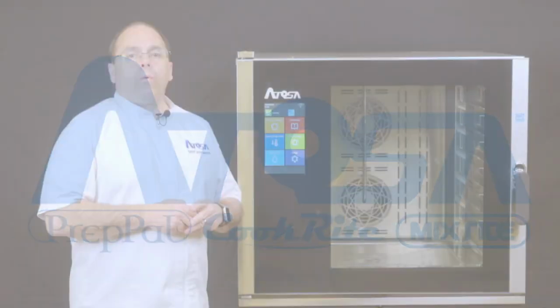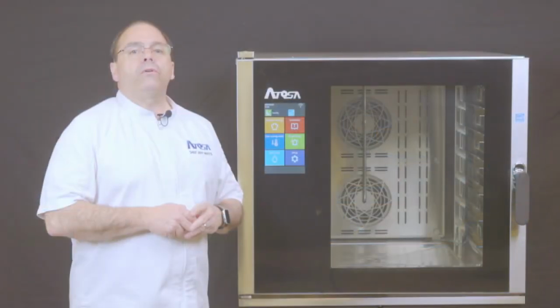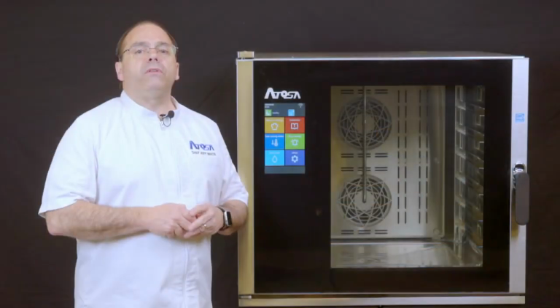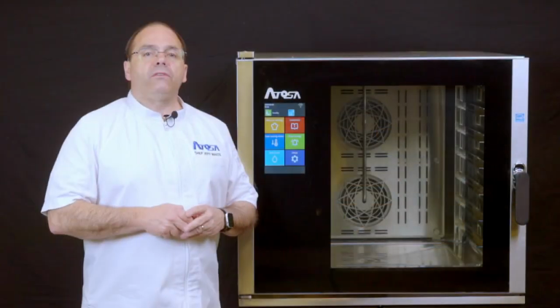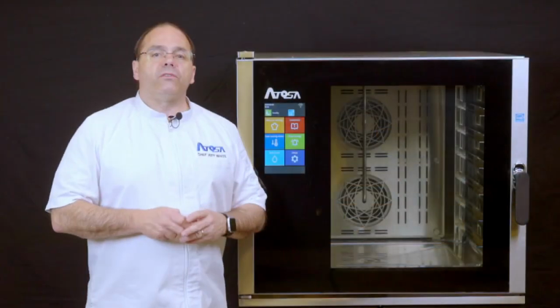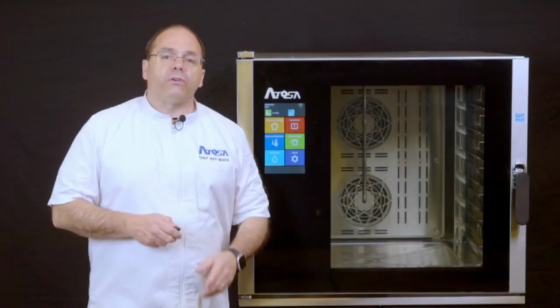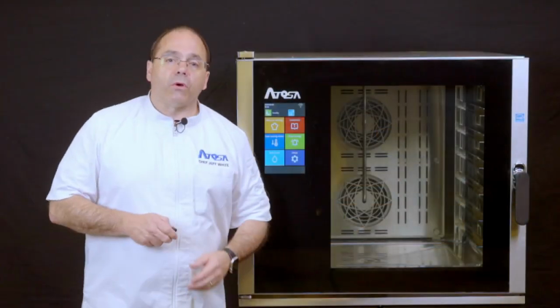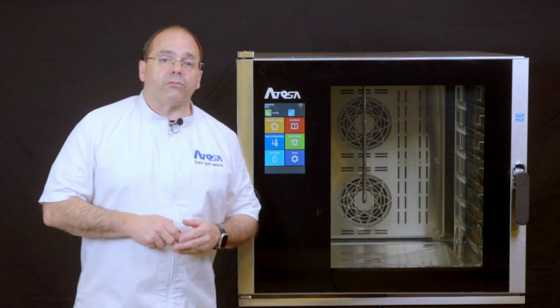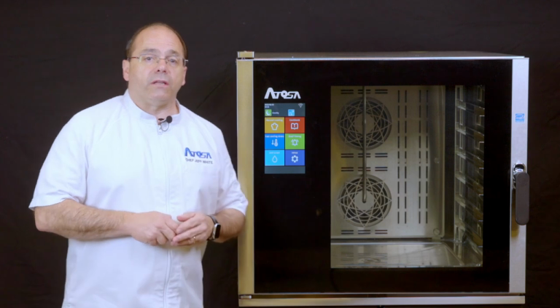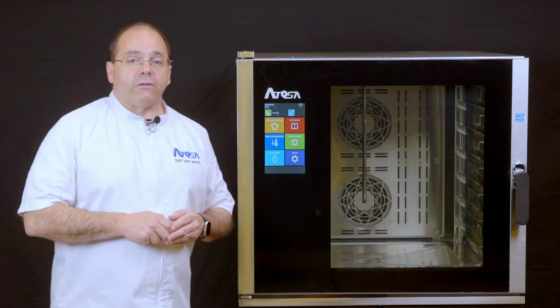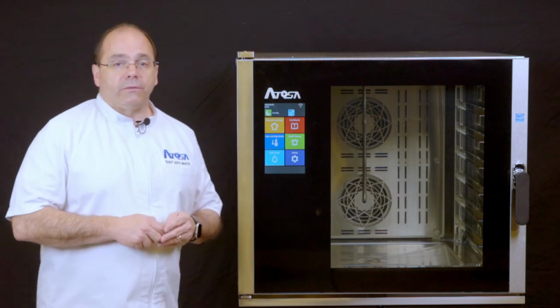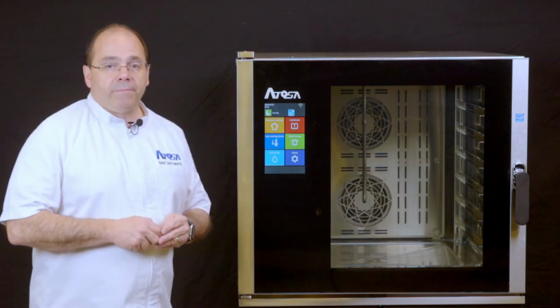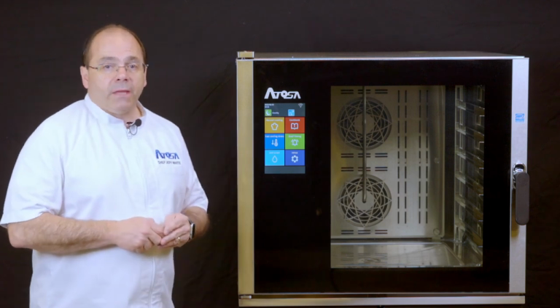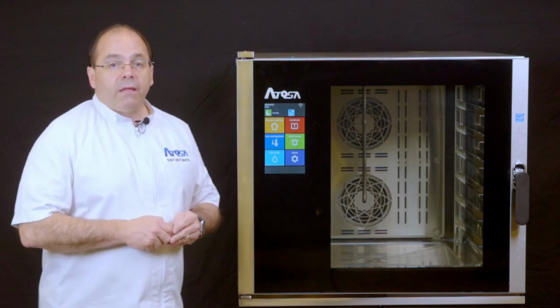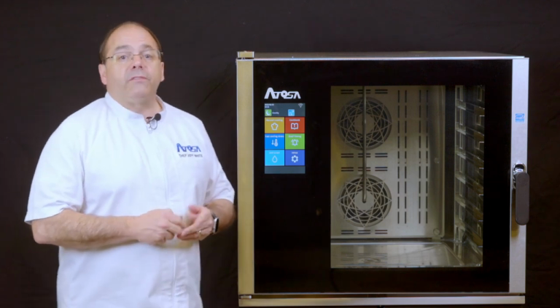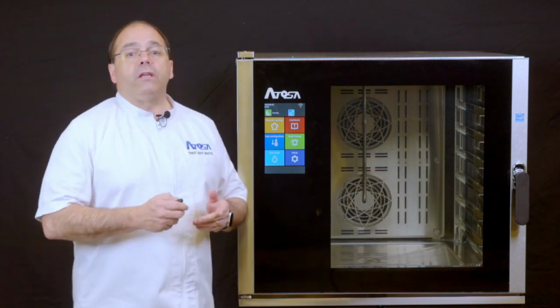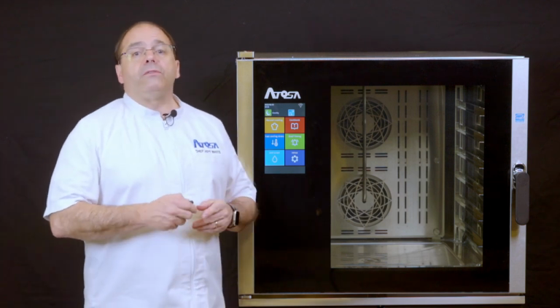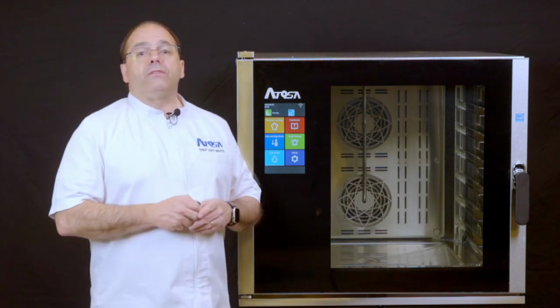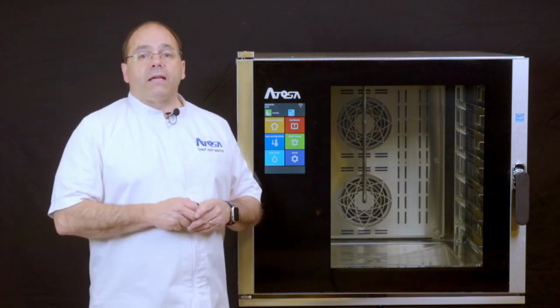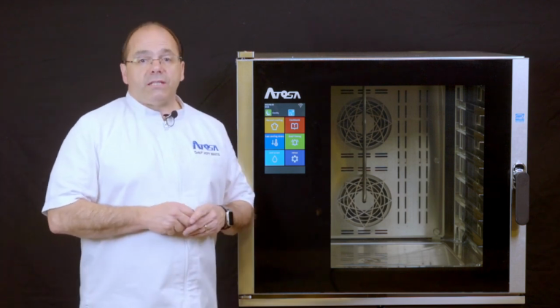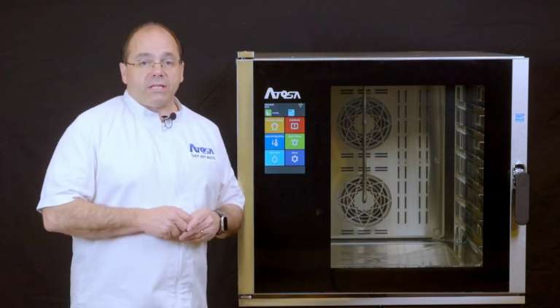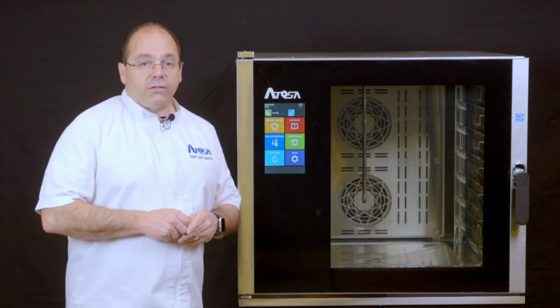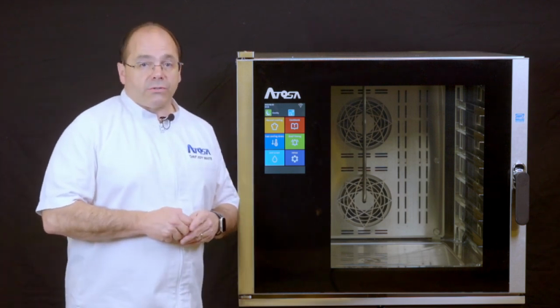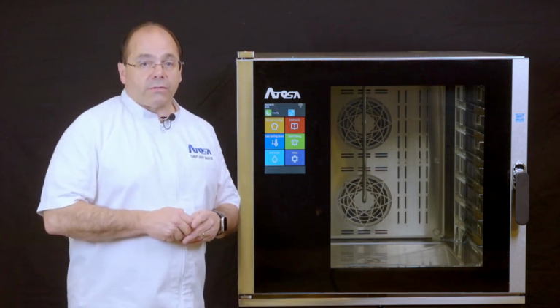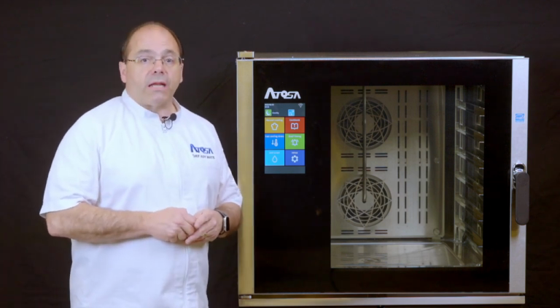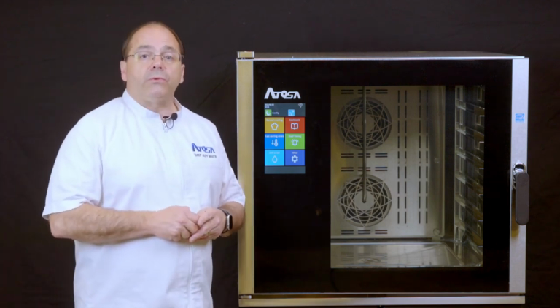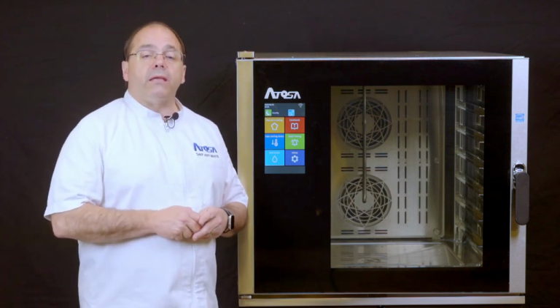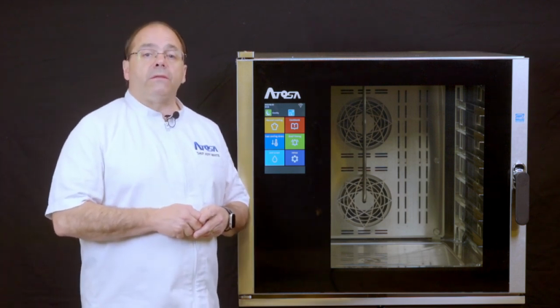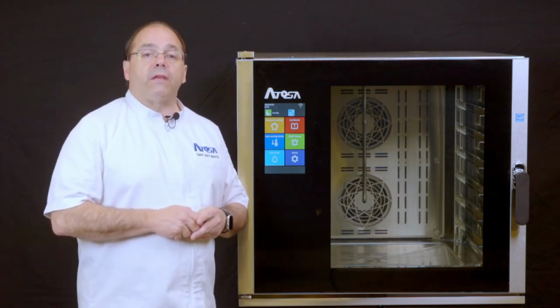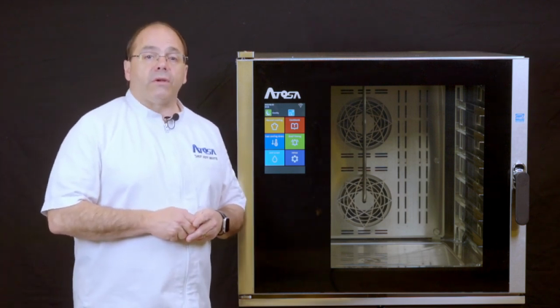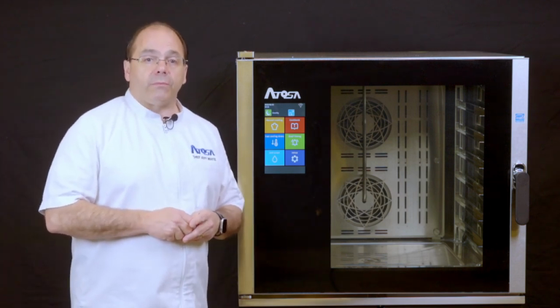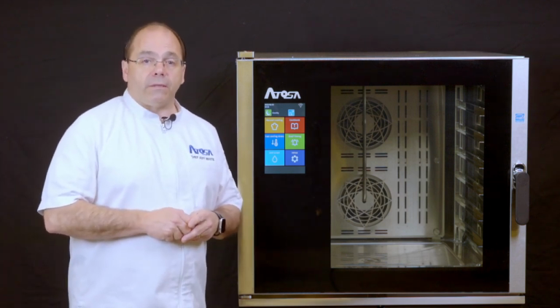Welcome to the Atosa Trademark Training Series. This video is designed to teach the end user how to create and save a recipe.